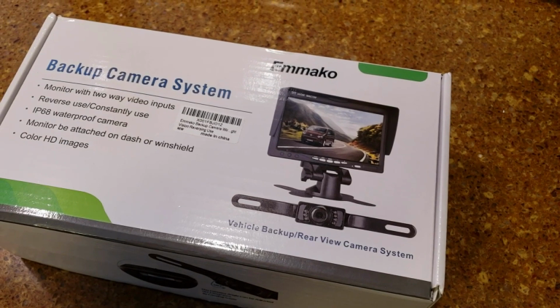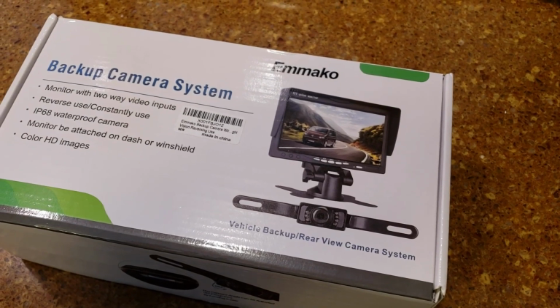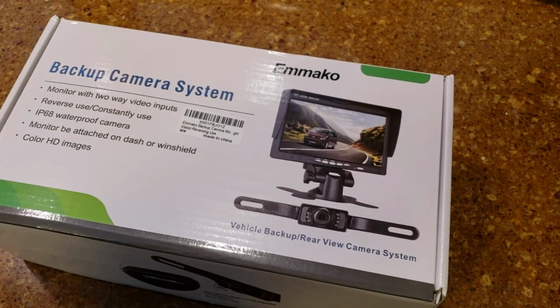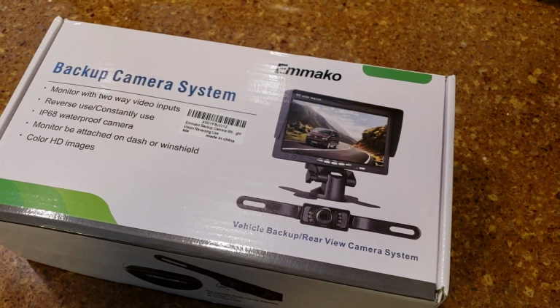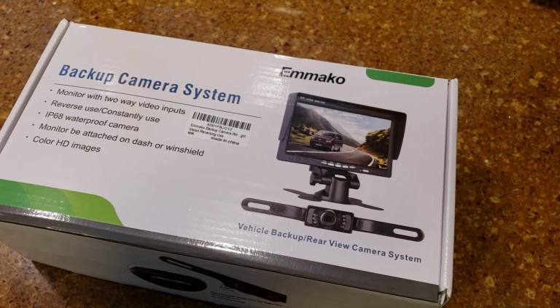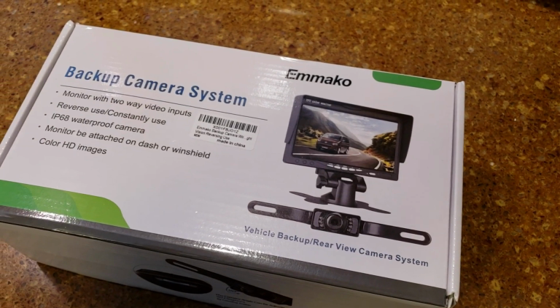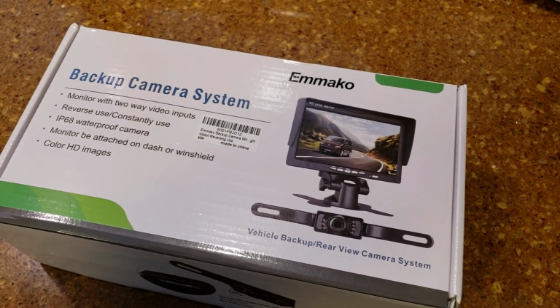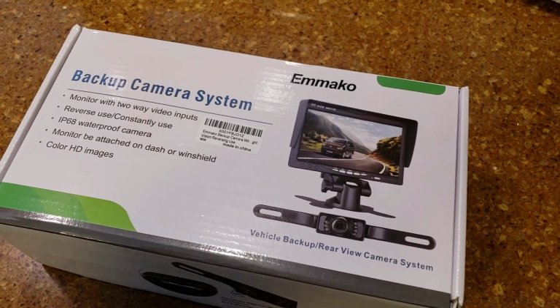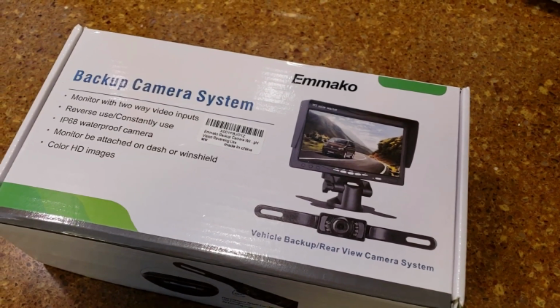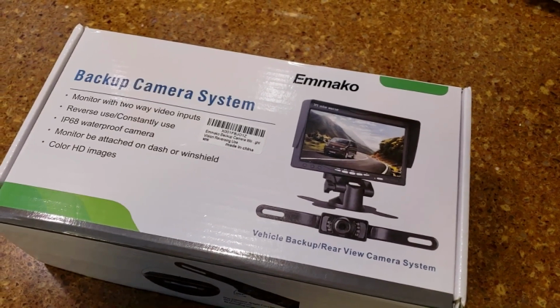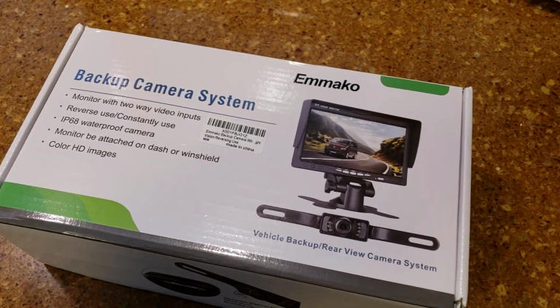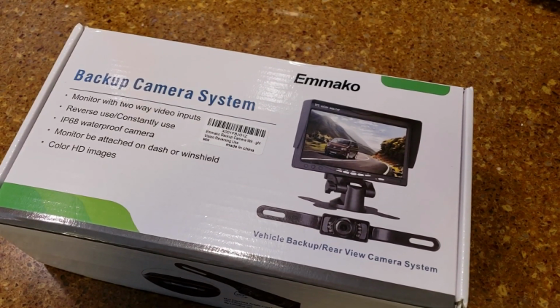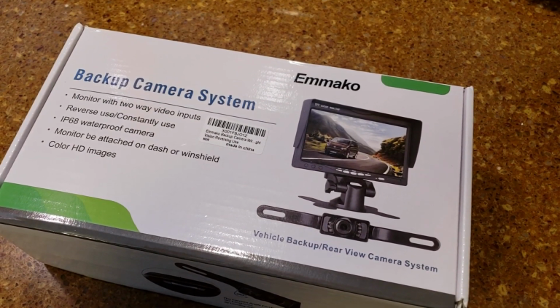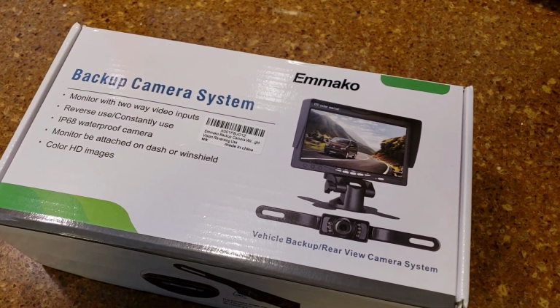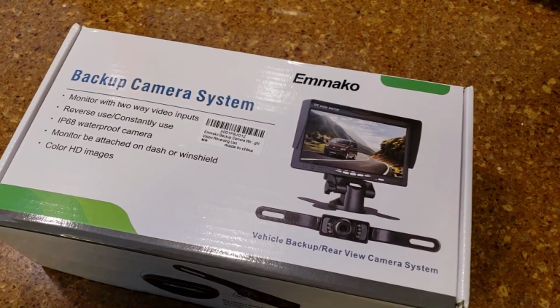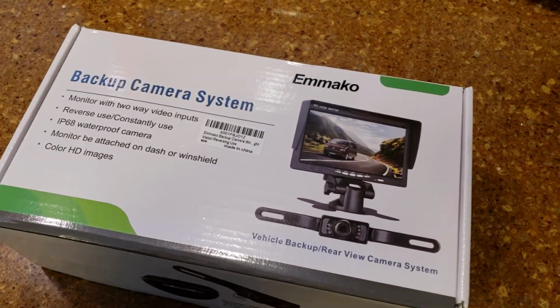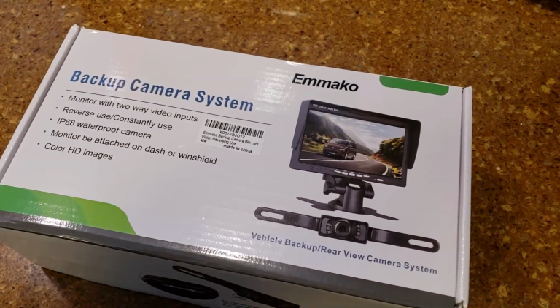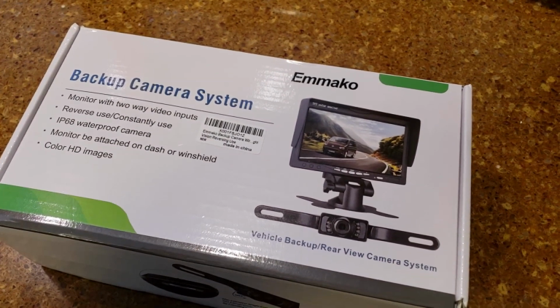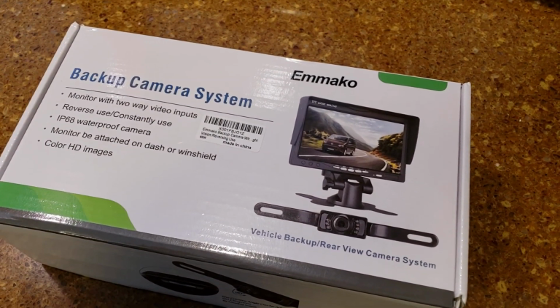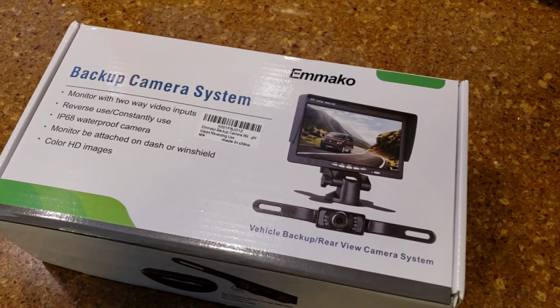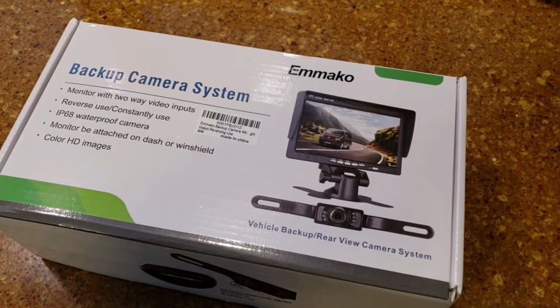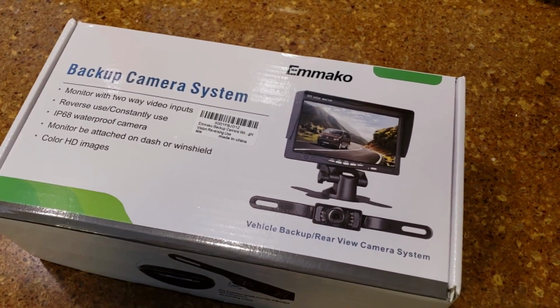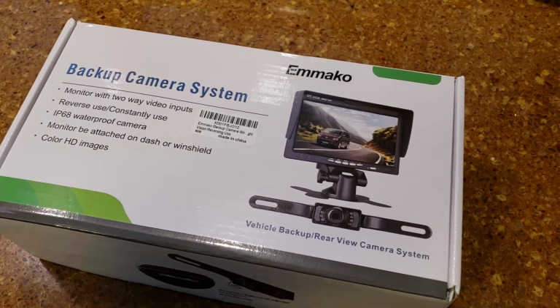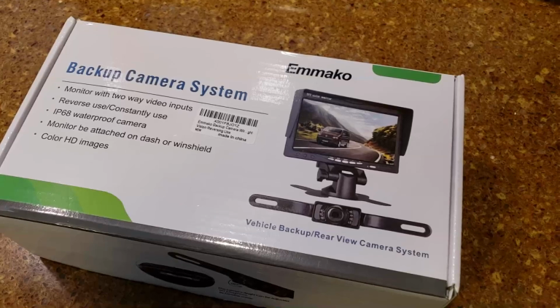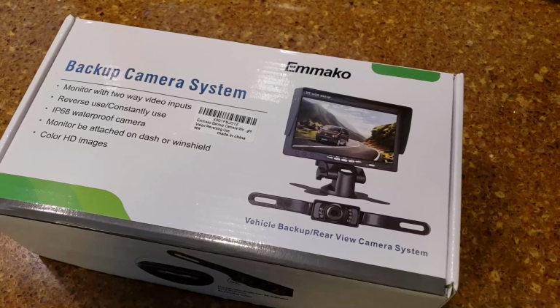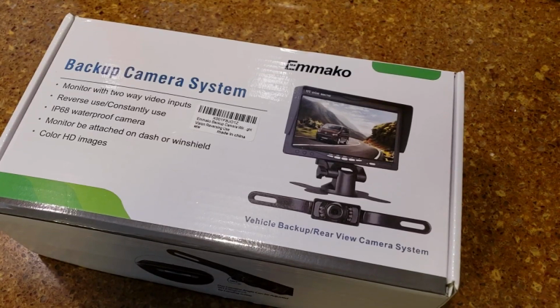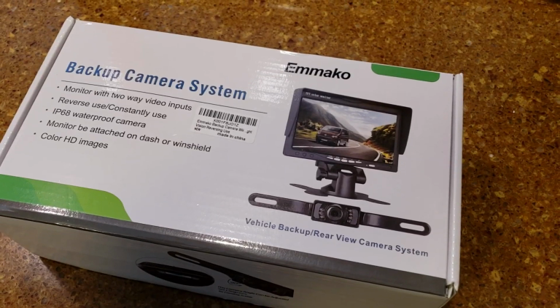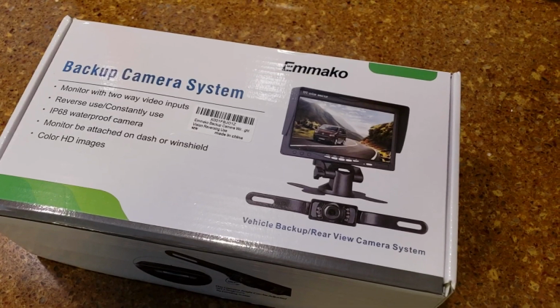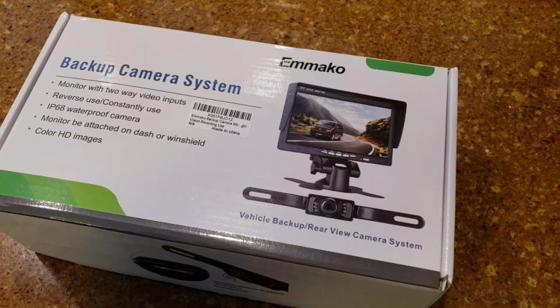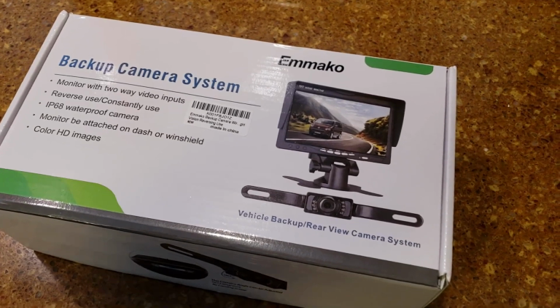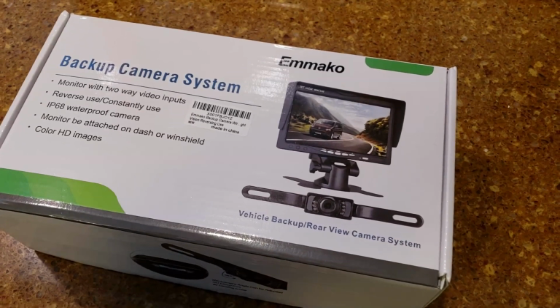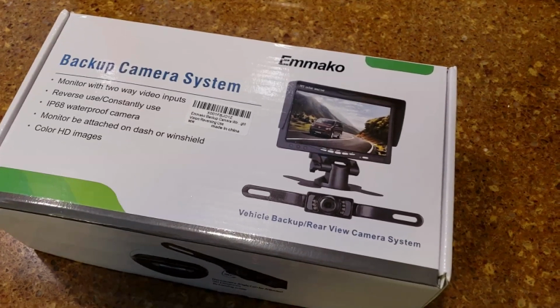Hey everybody, today we're going to be installing a backup camera system on a Chevy Silverado.